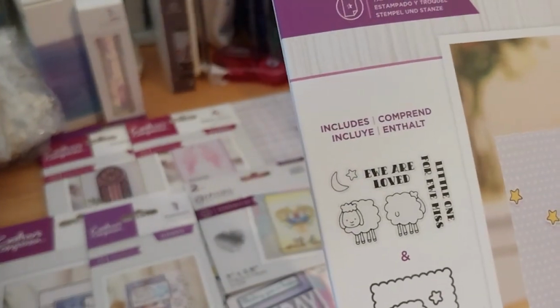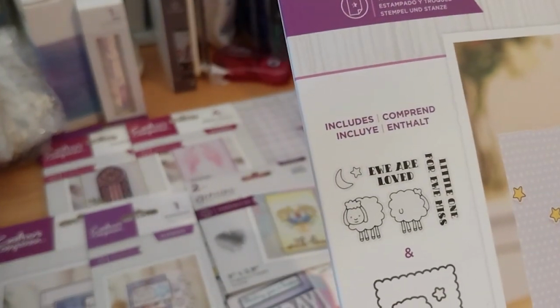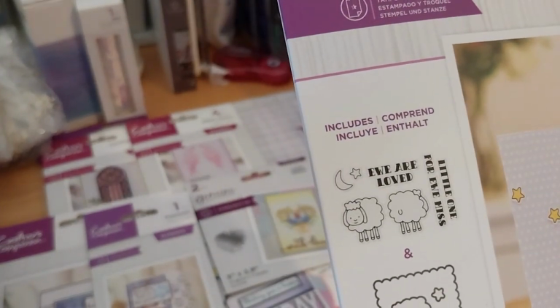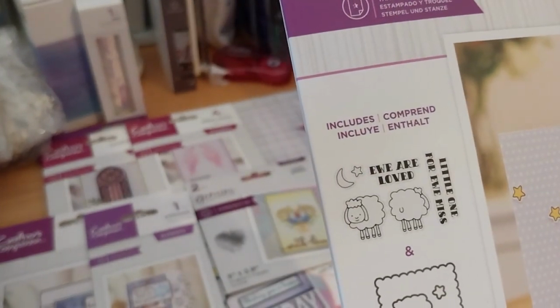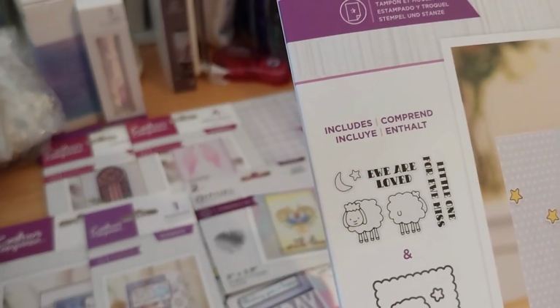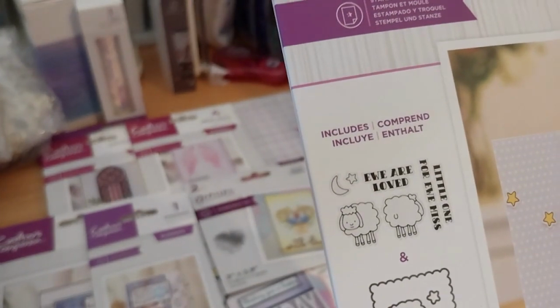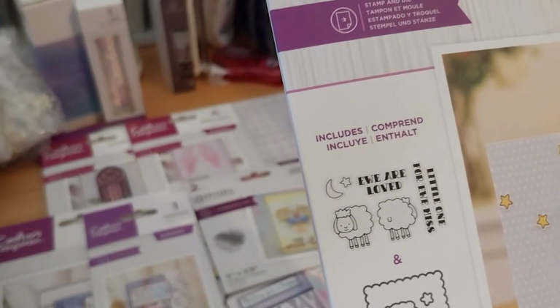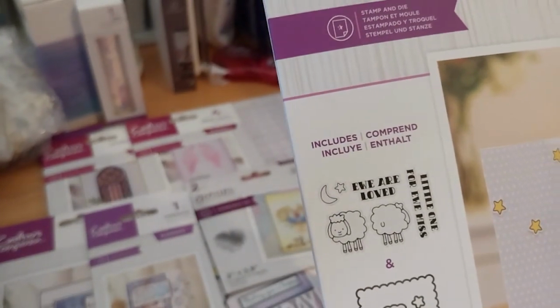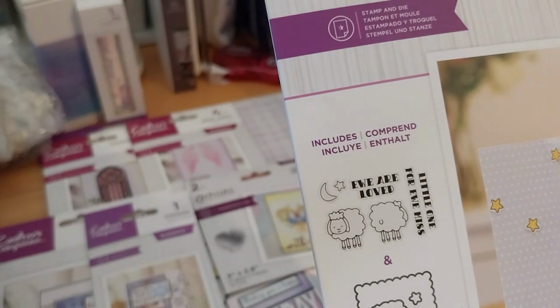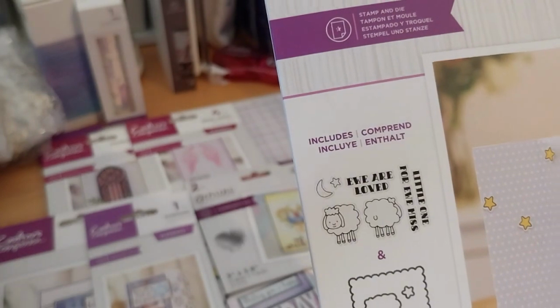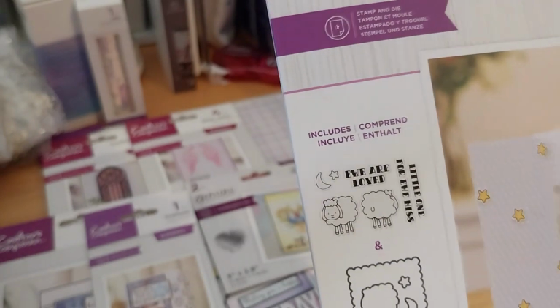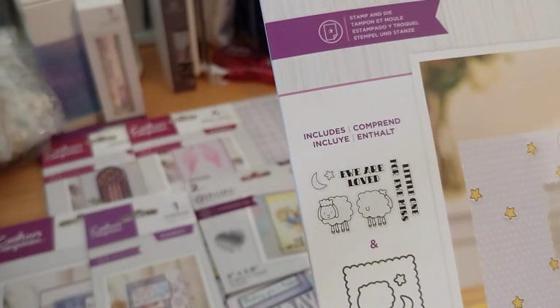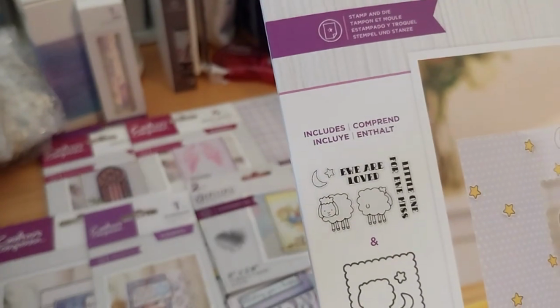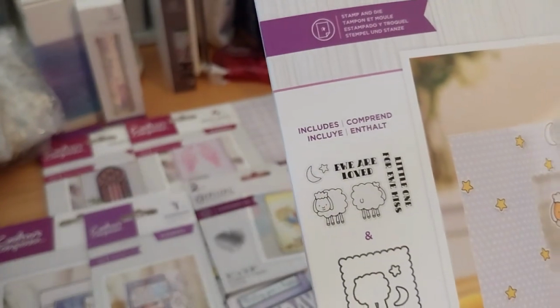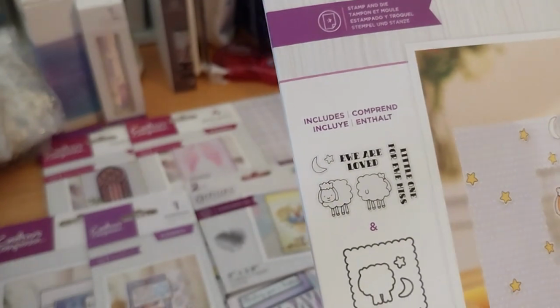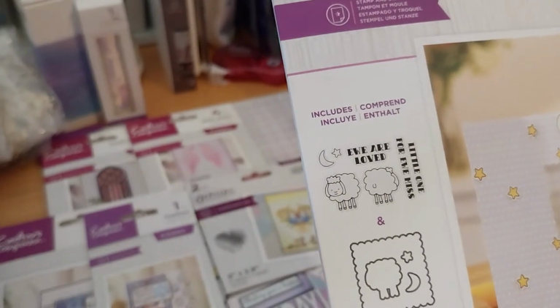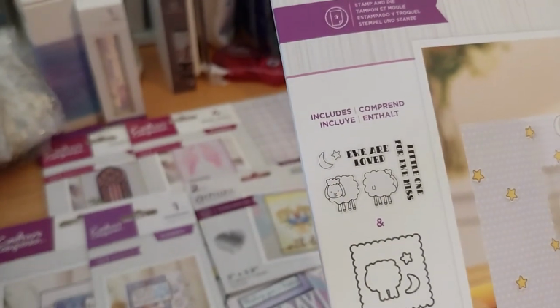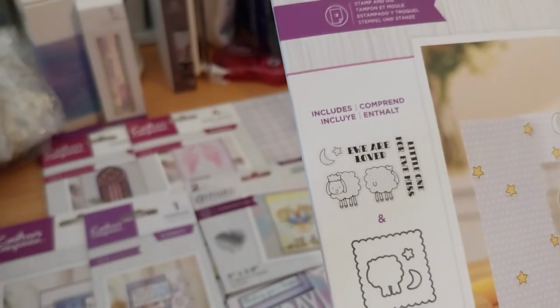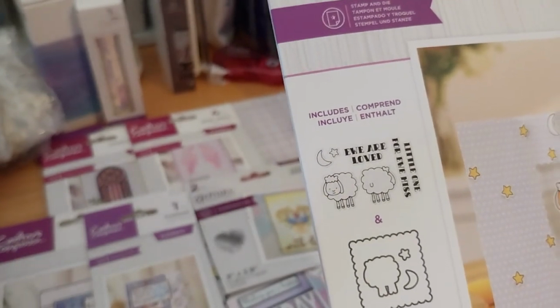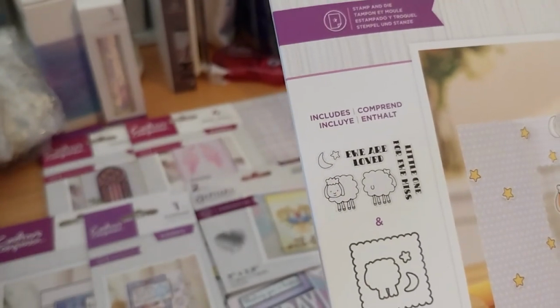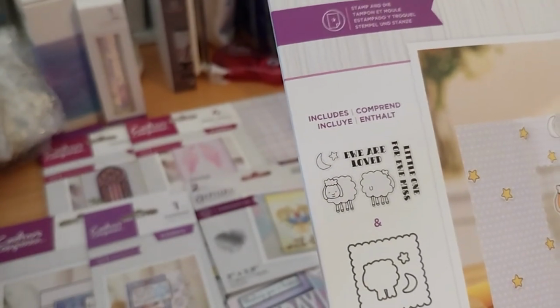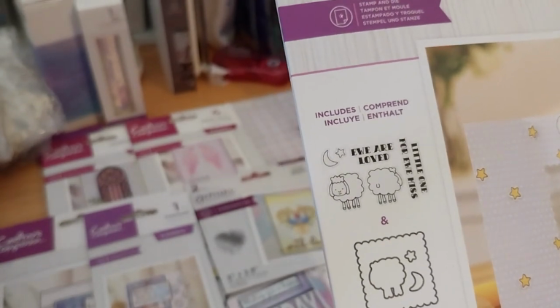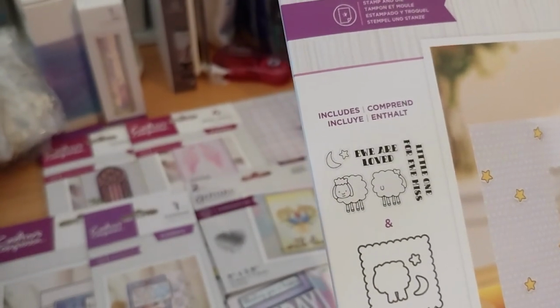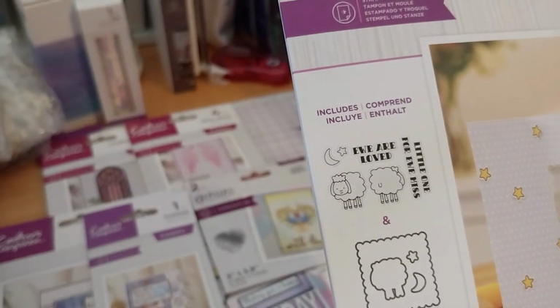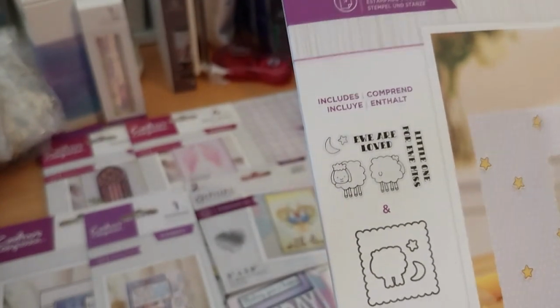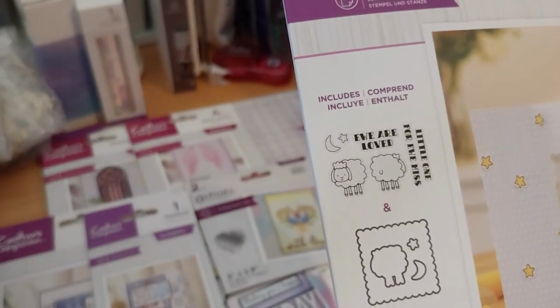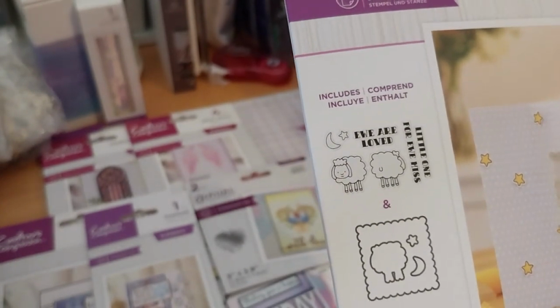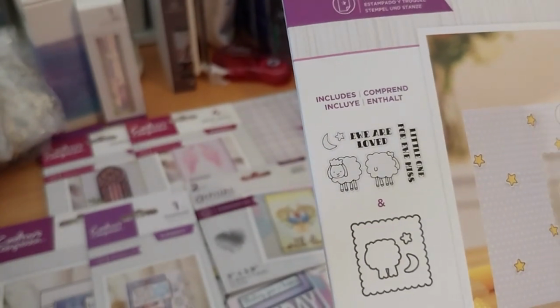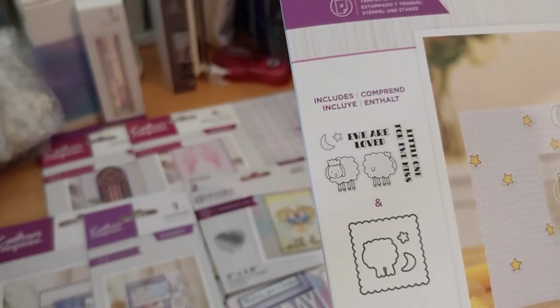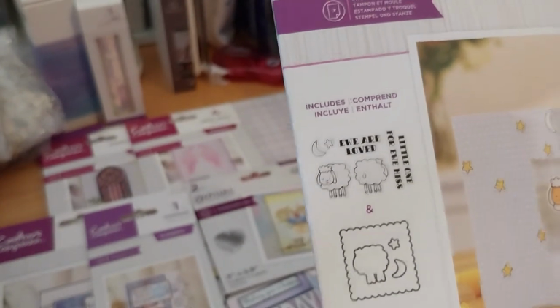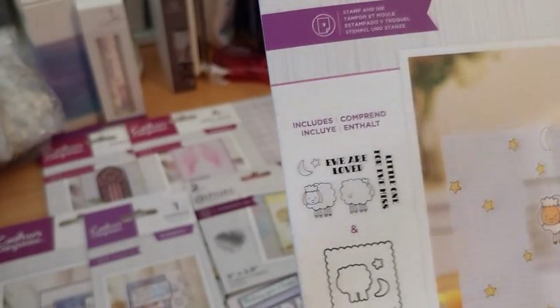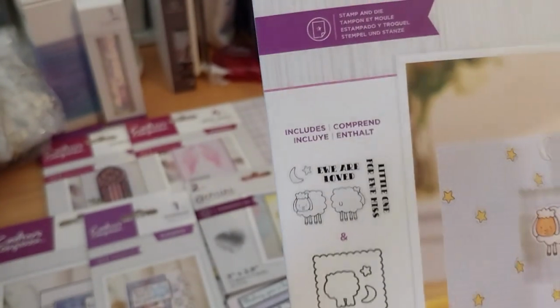I'll put the die aside — I guess it's the cloud square thing. It's a 3x3.